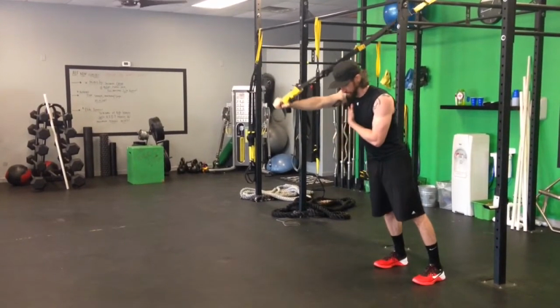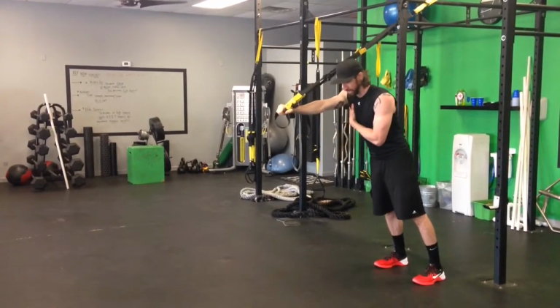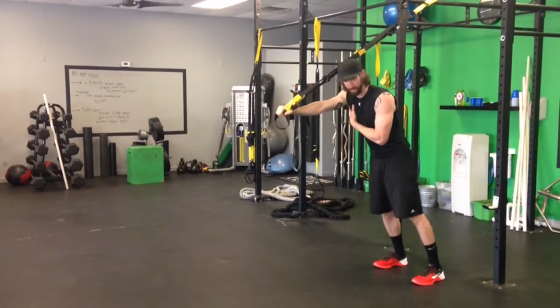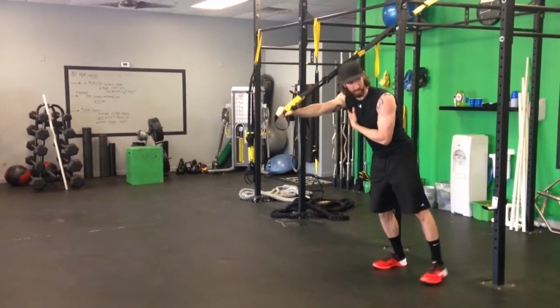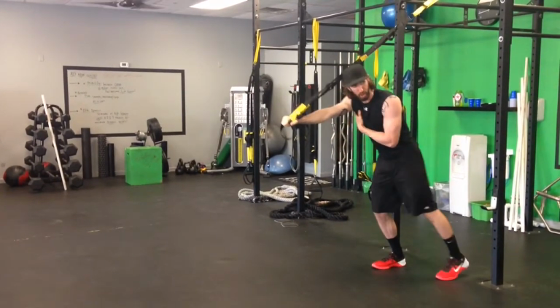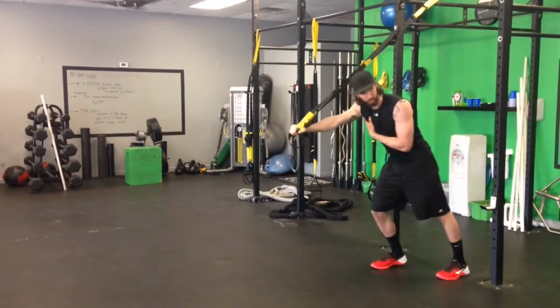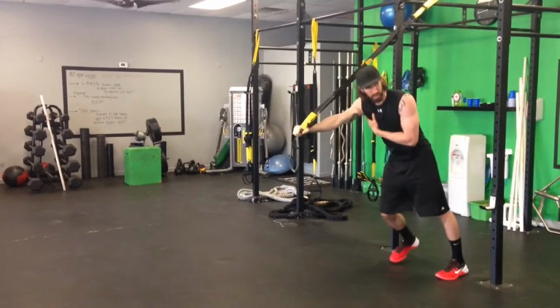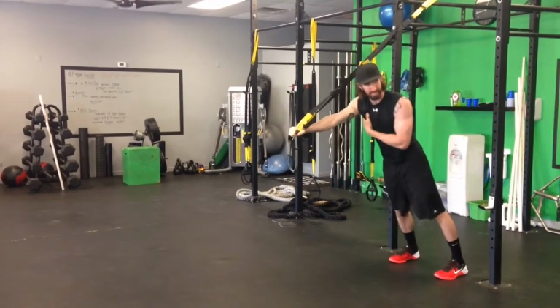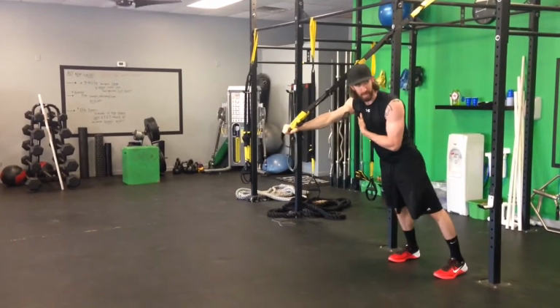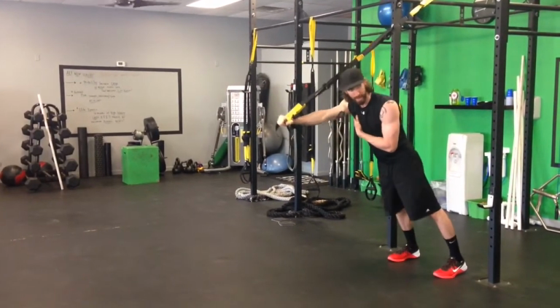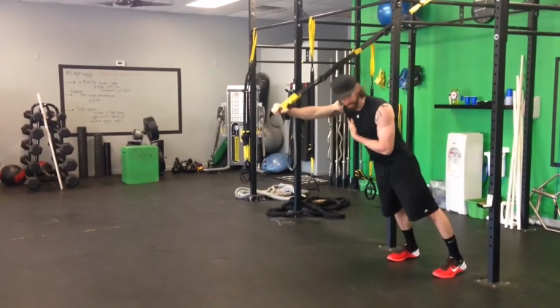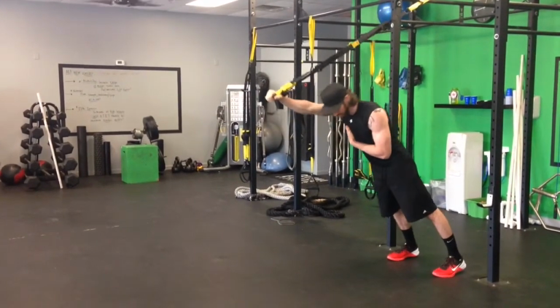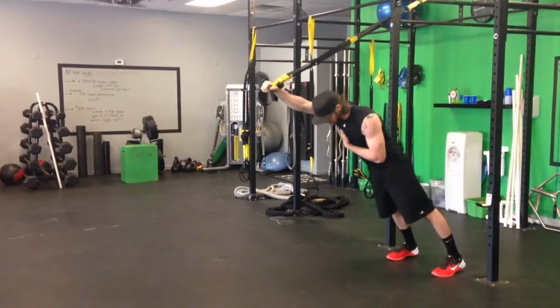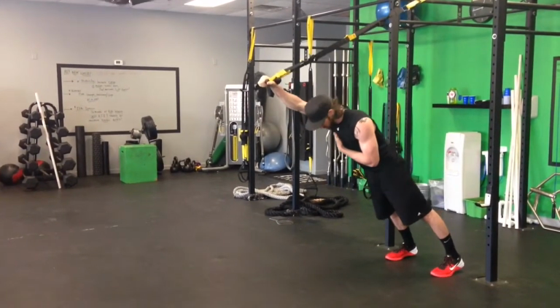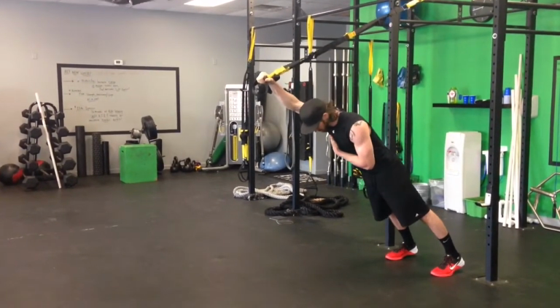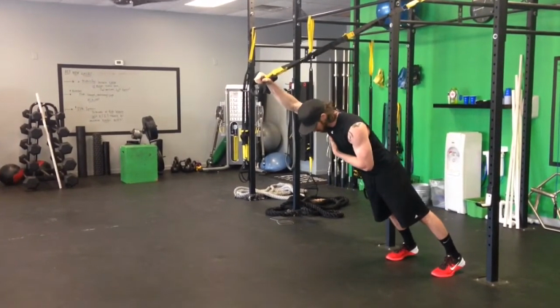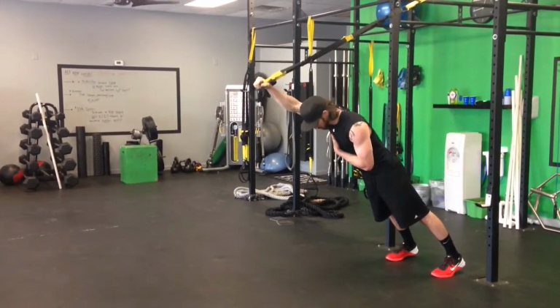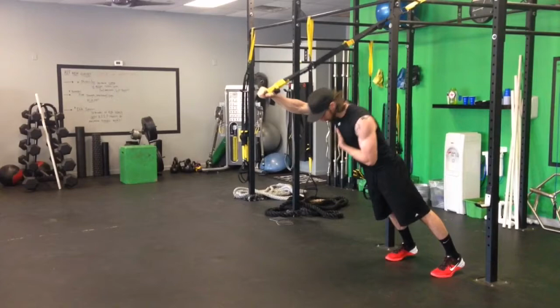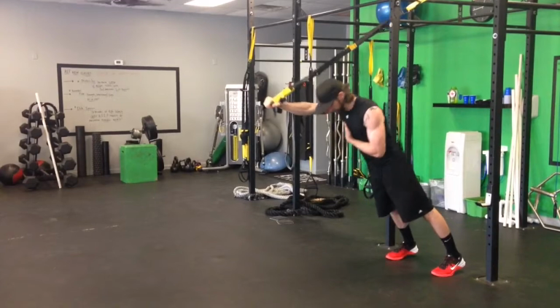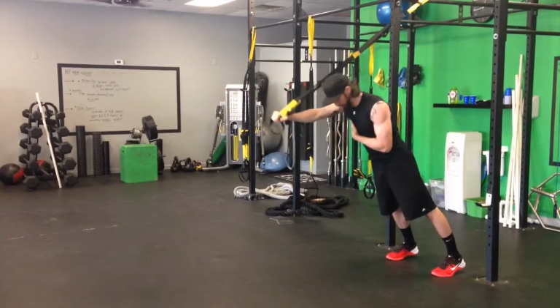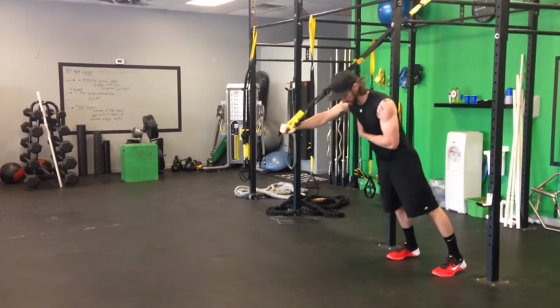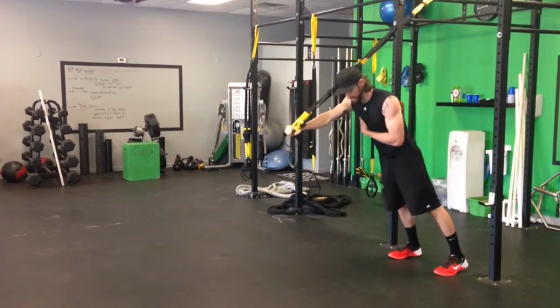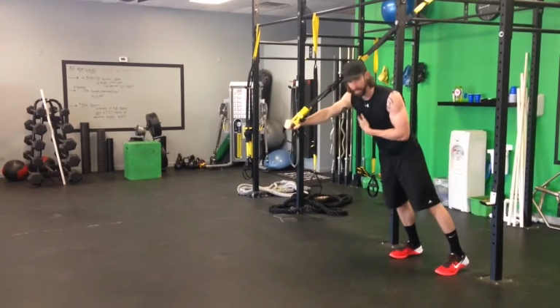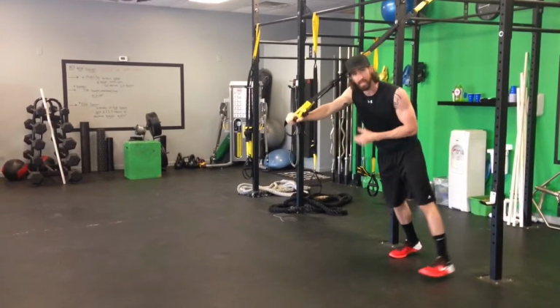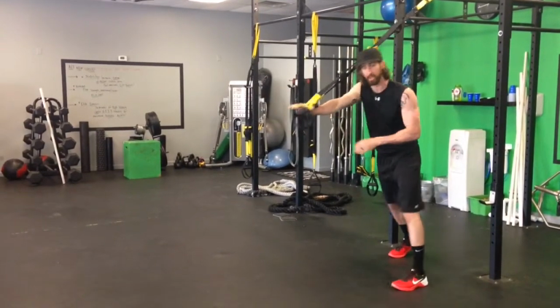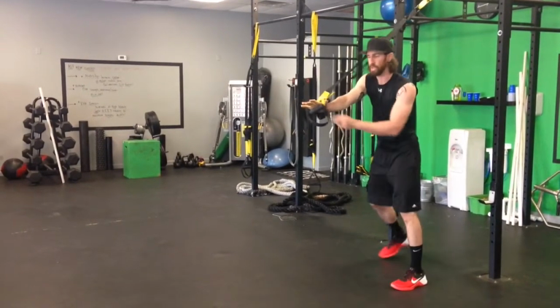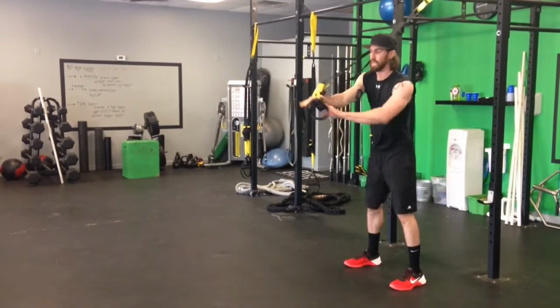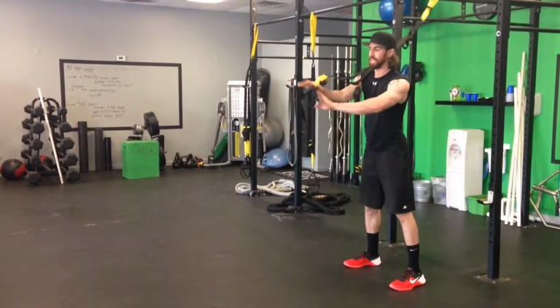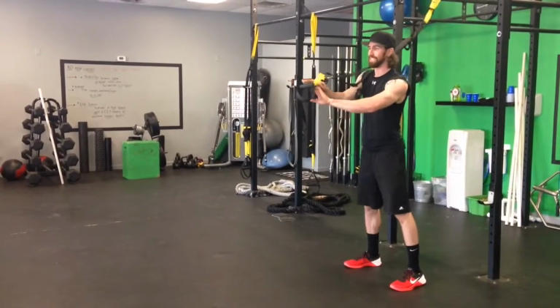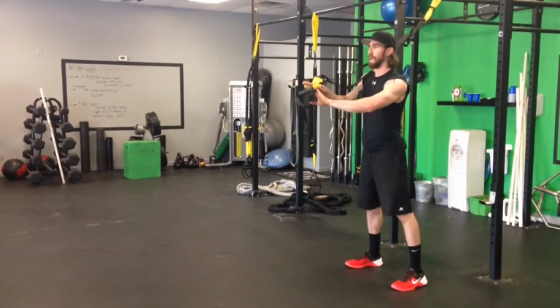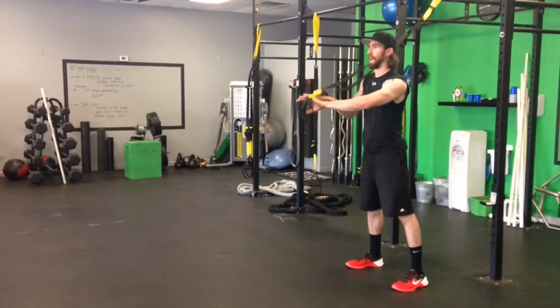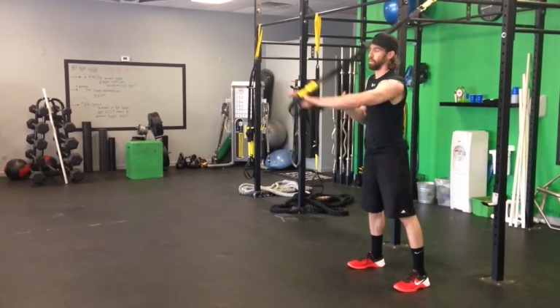To make this harder, step back in. To make it easier, step out.